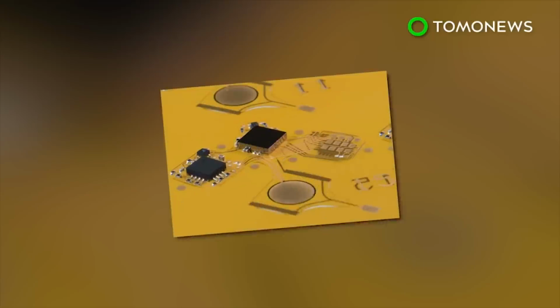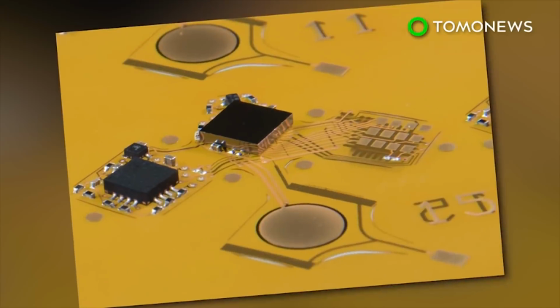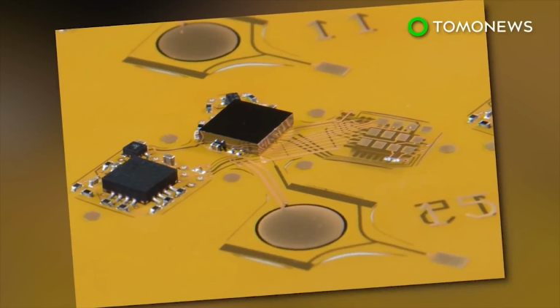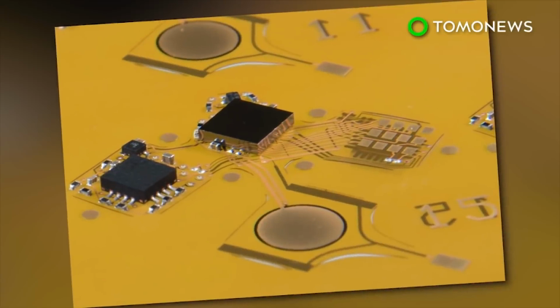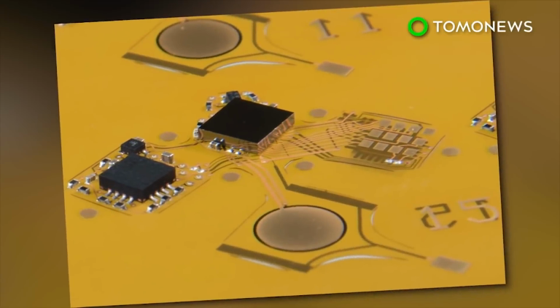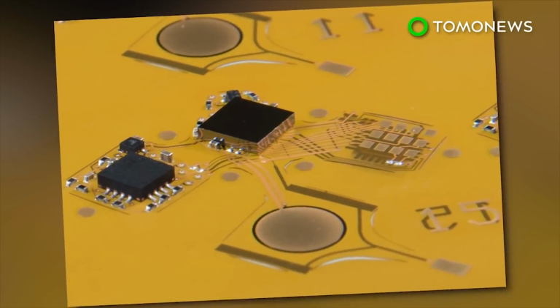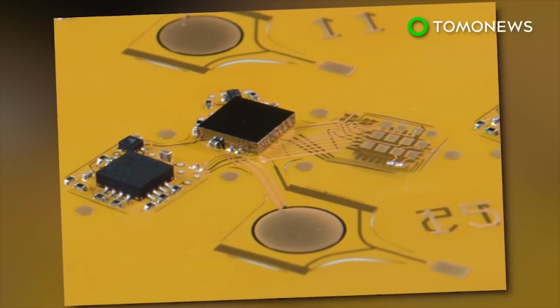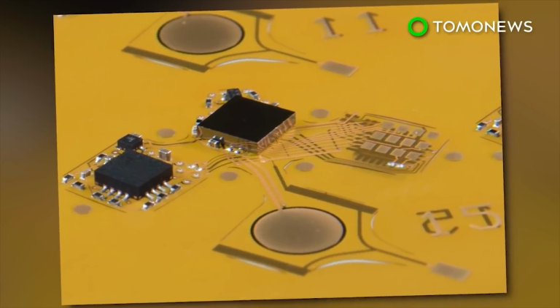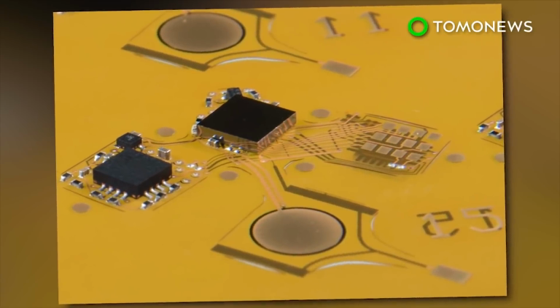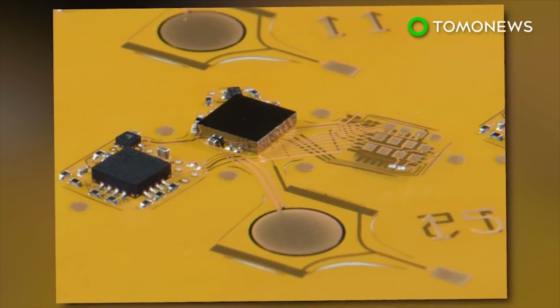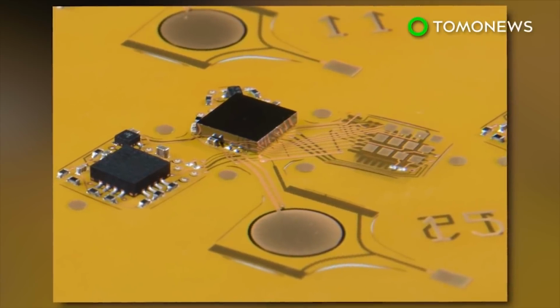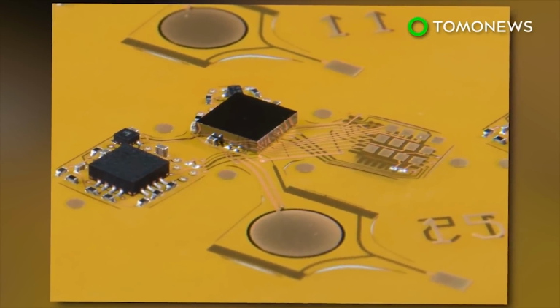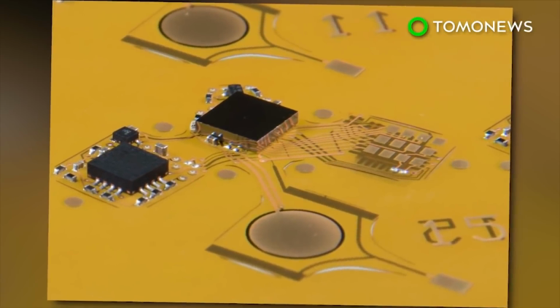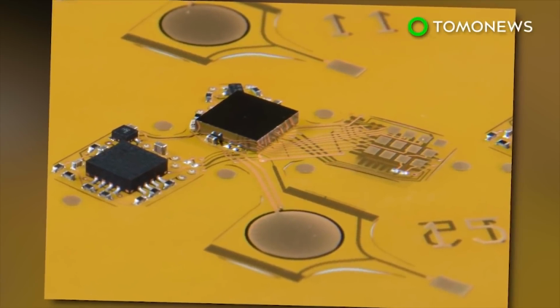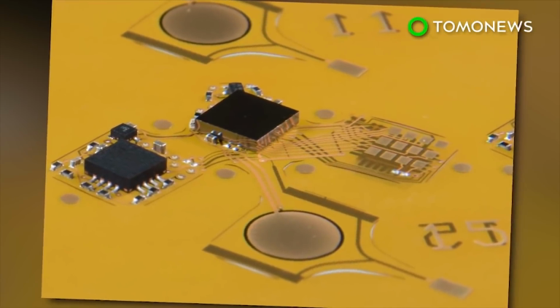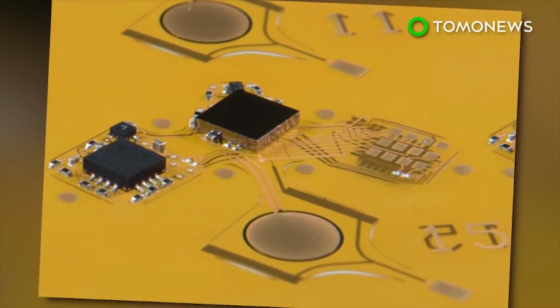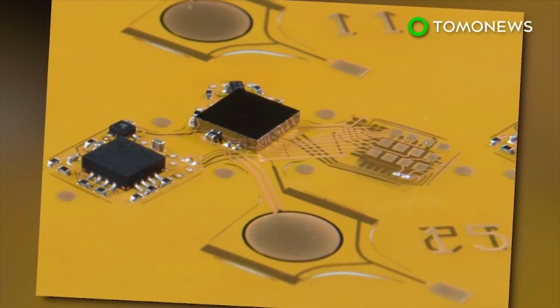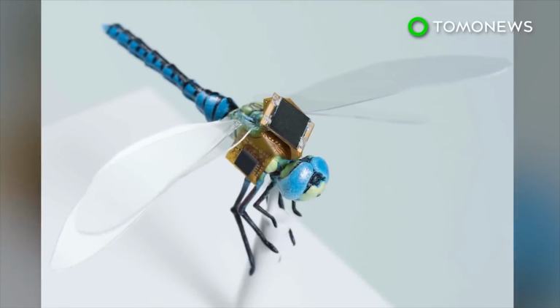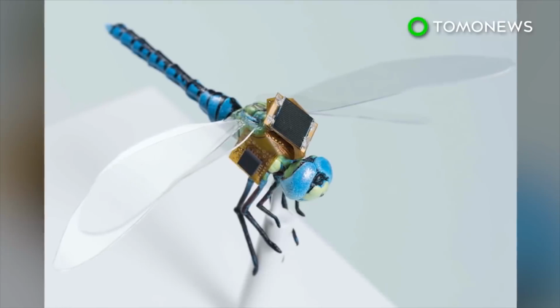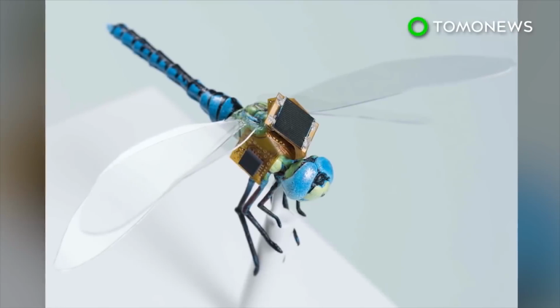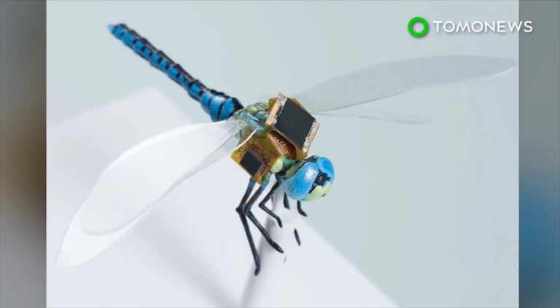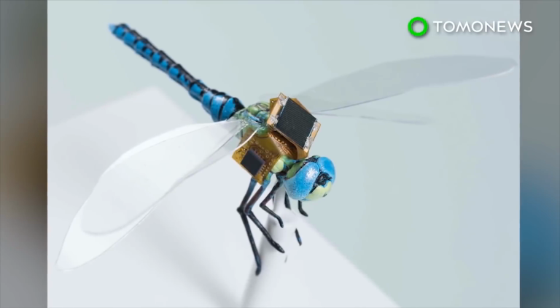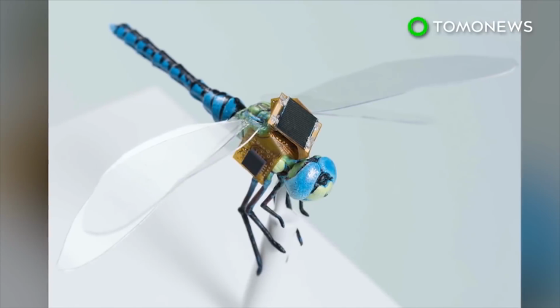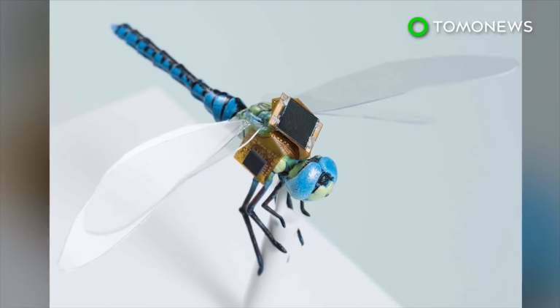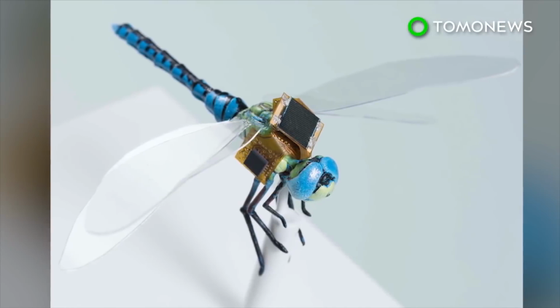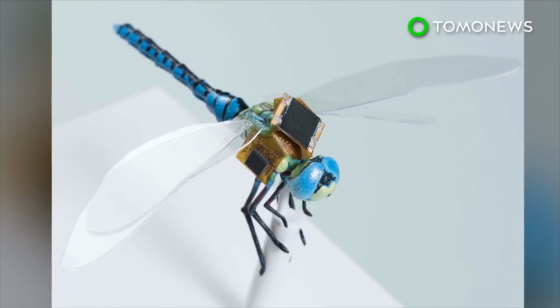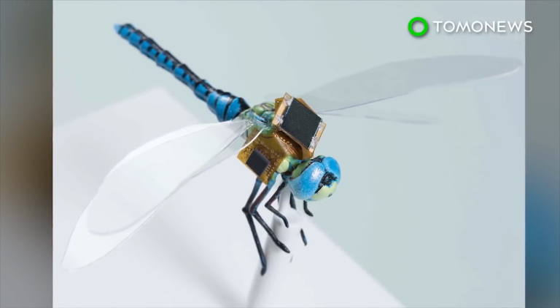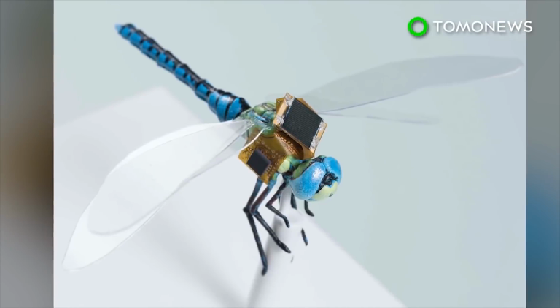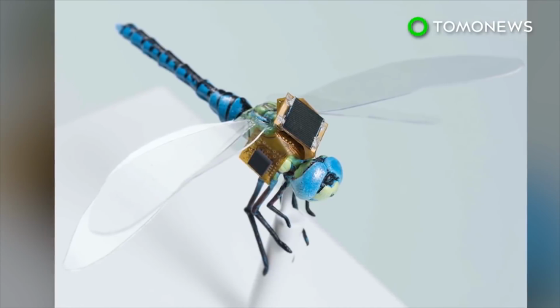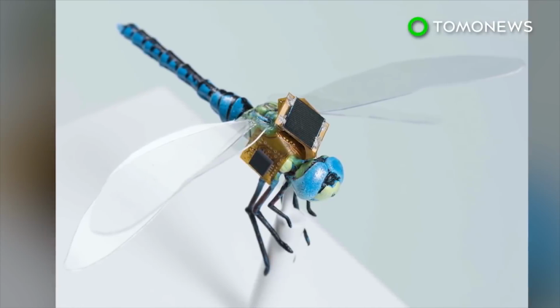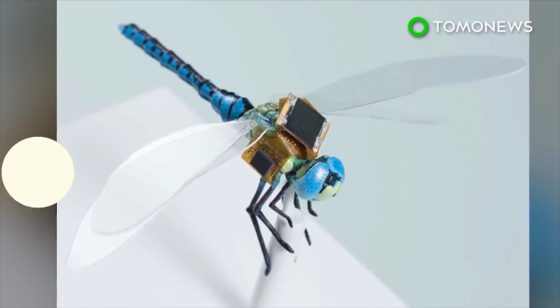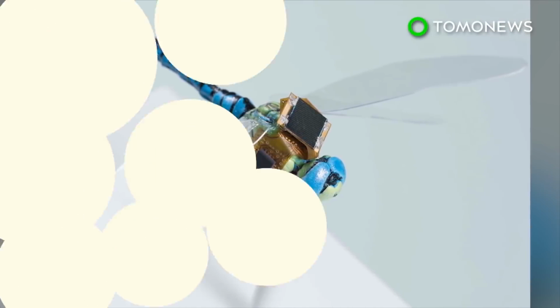The same setup can be applied to other insects of a similar size, such as honey bees. Other applications of this technology may include guided pollination, payload delivery, and precision medicine and diagnostics.